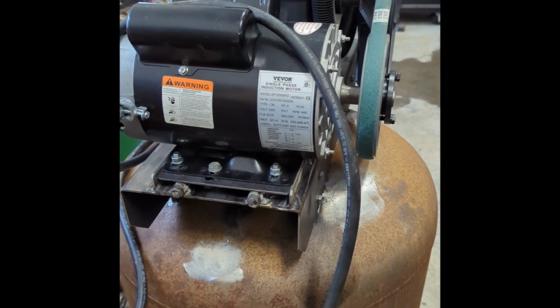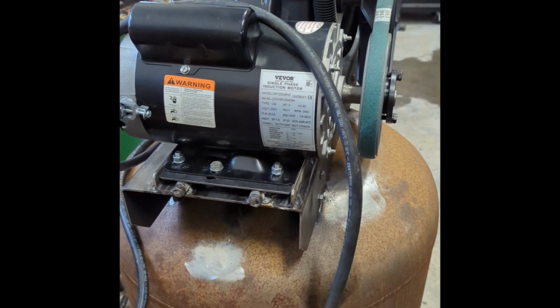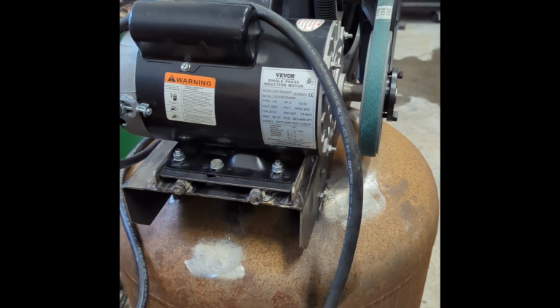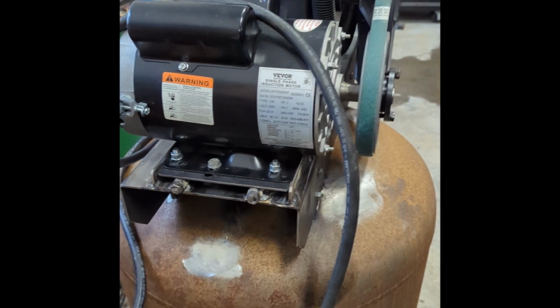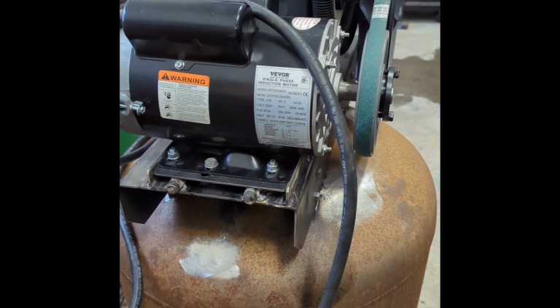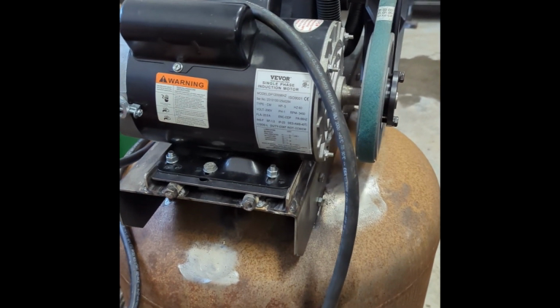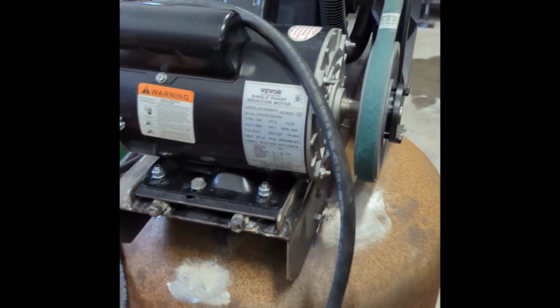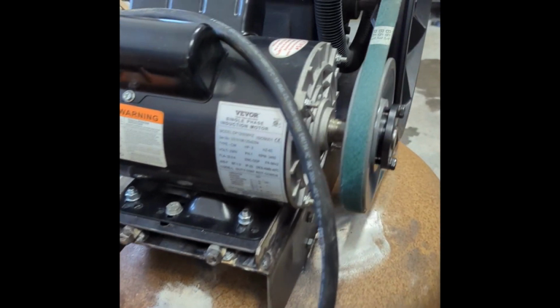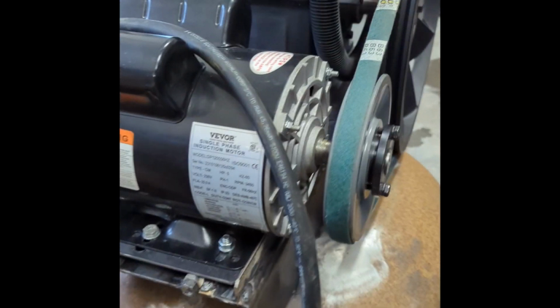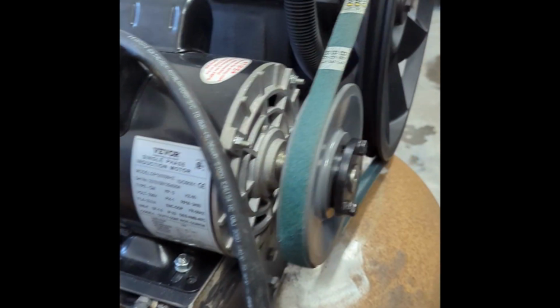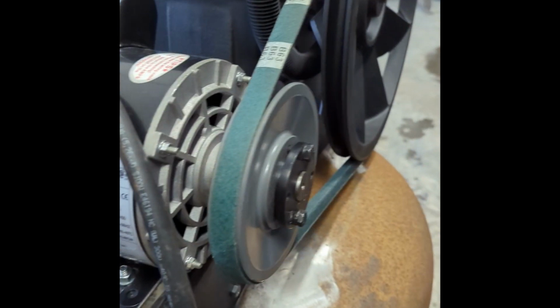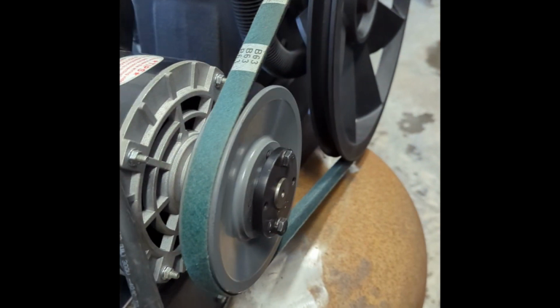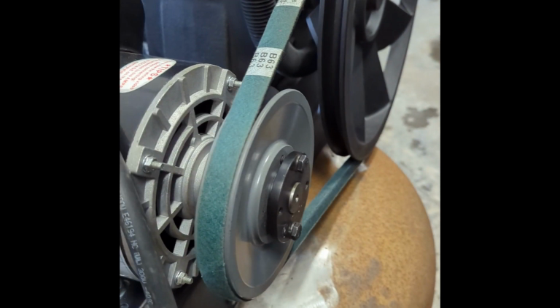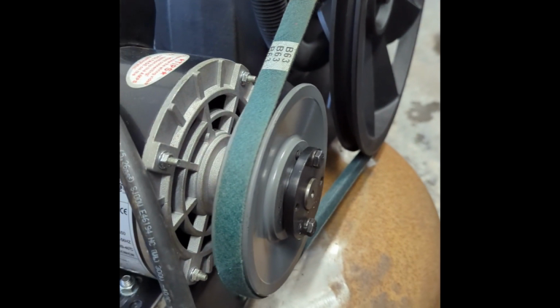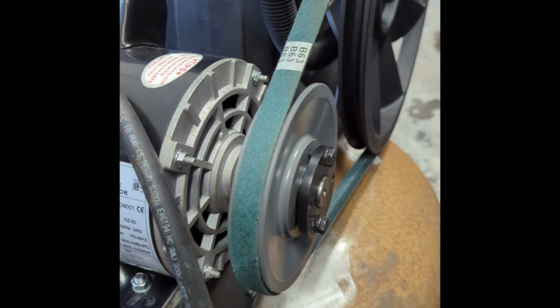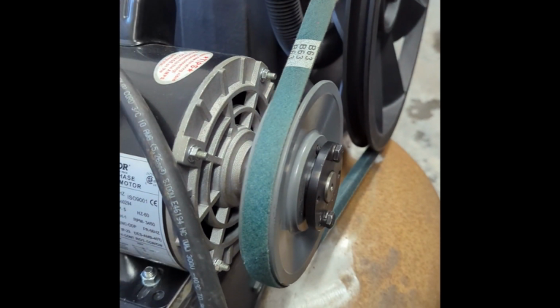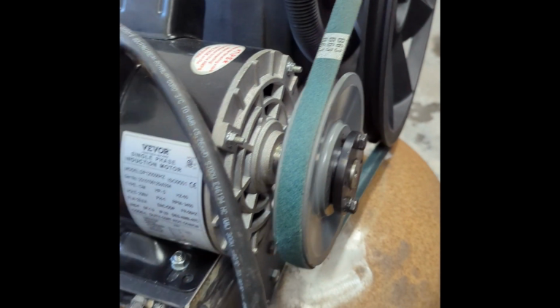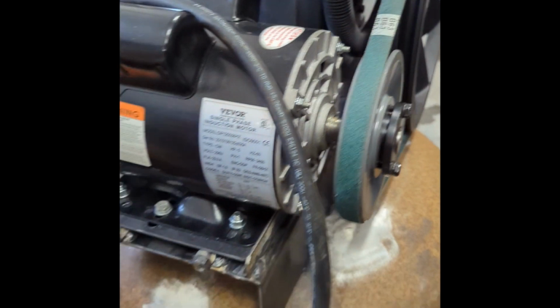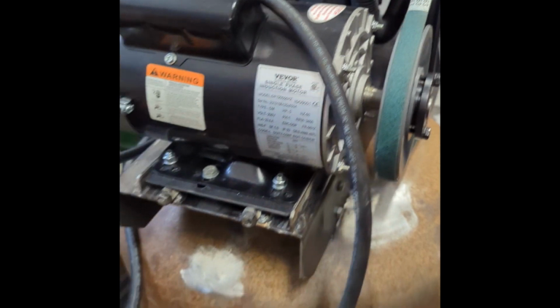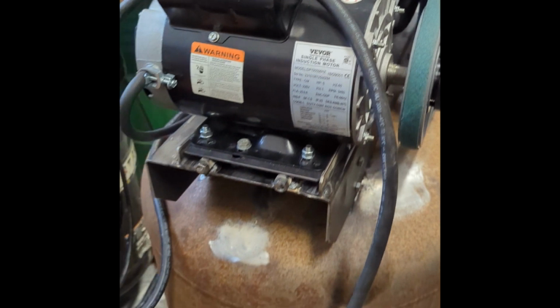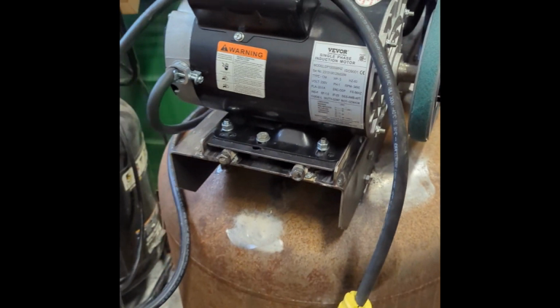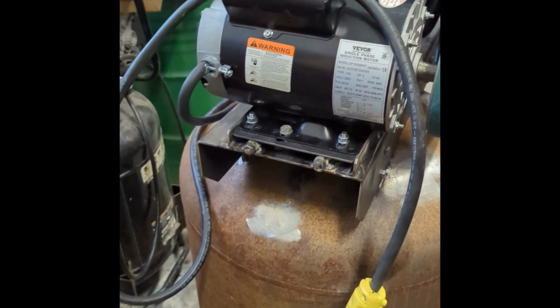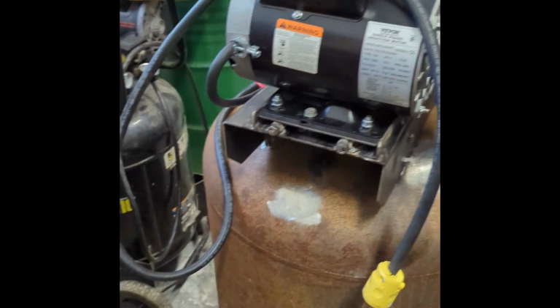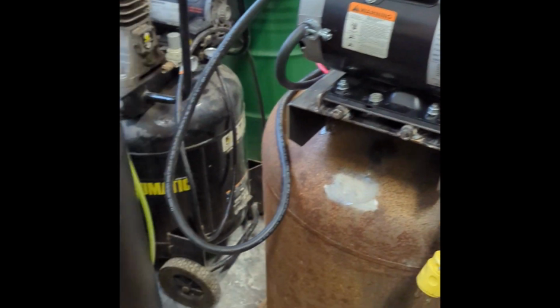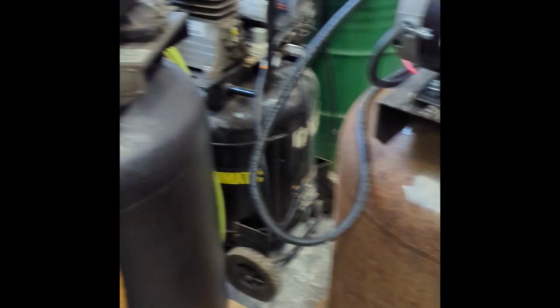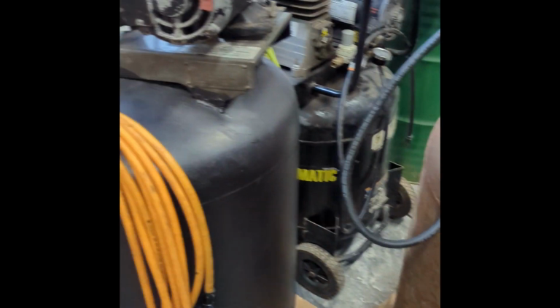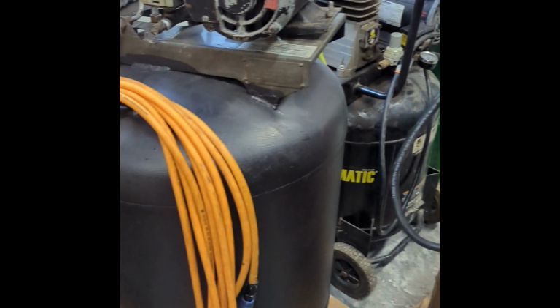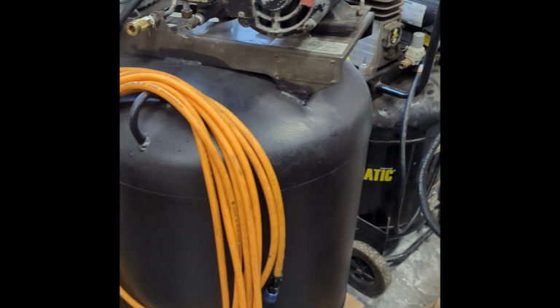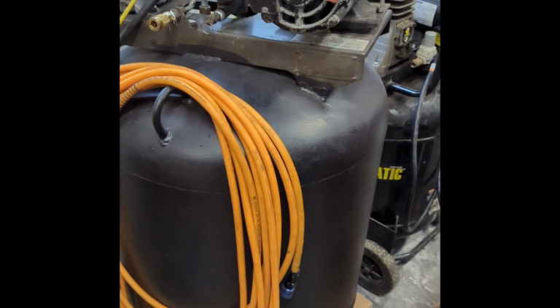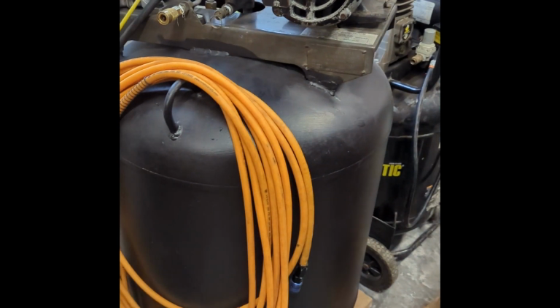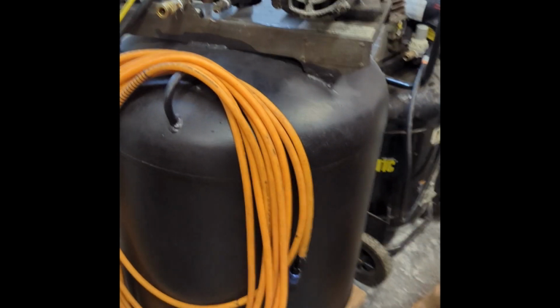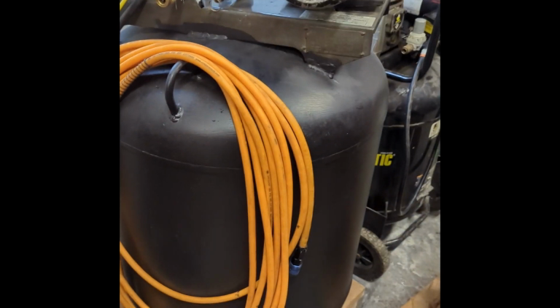The main reason I wanted this size compressor is to have enough CFM for sandblasting smaller items. For large-scale sandblasting you'd need something even bigger, but this has enough CFM to run my small sandblaster that I also bought at Princess Auto.